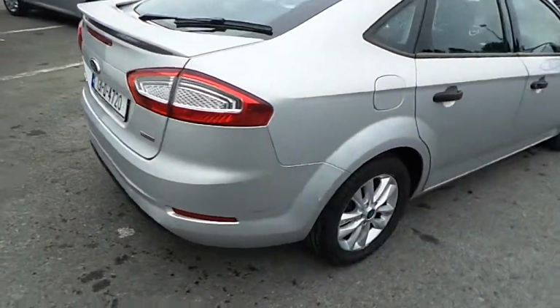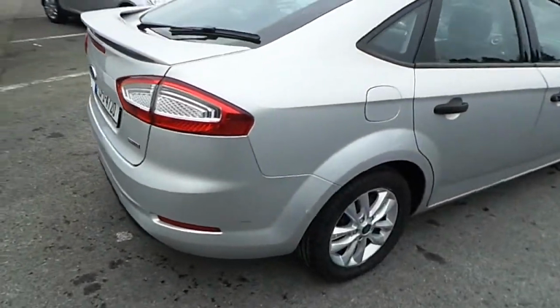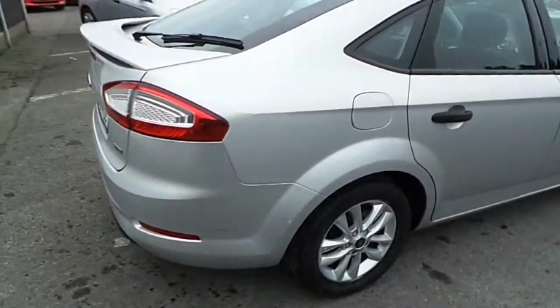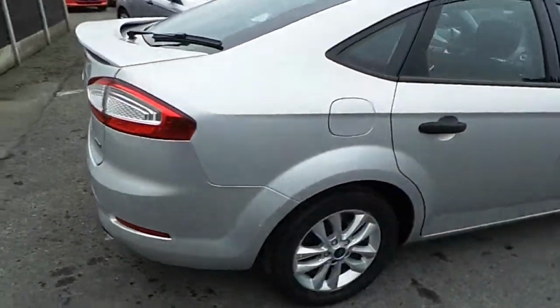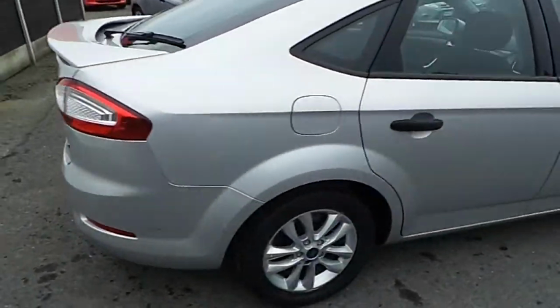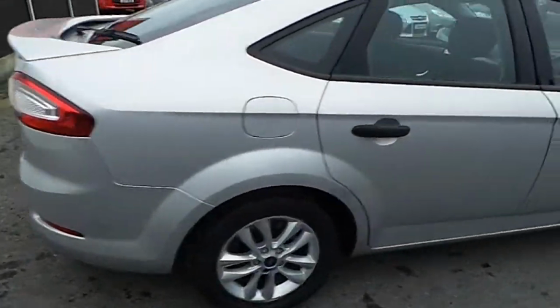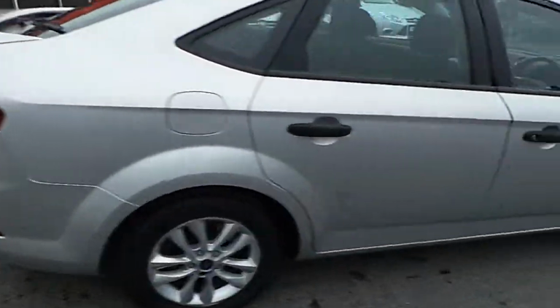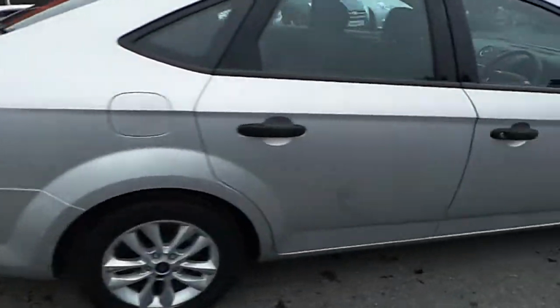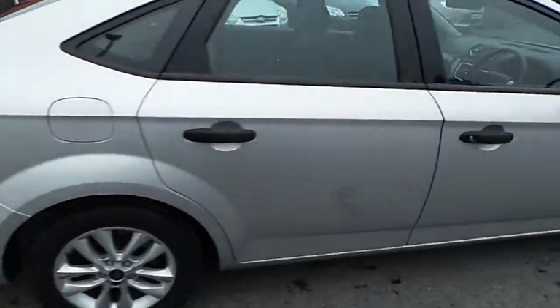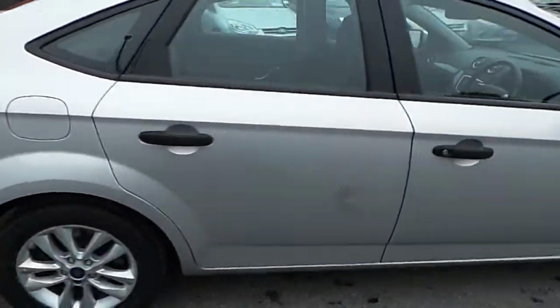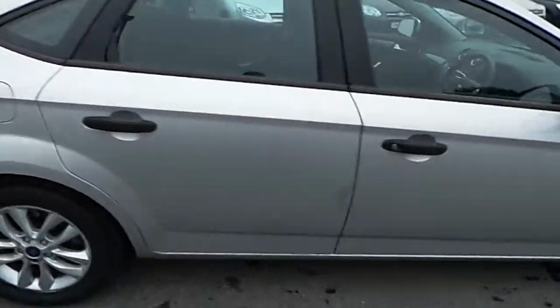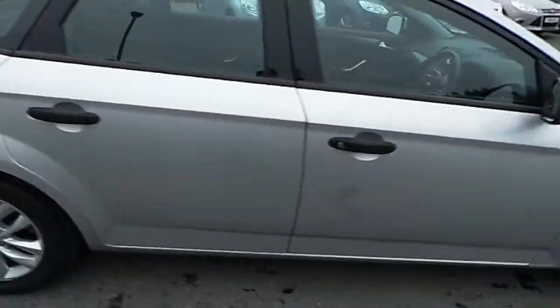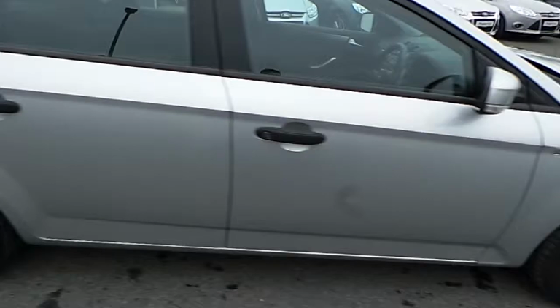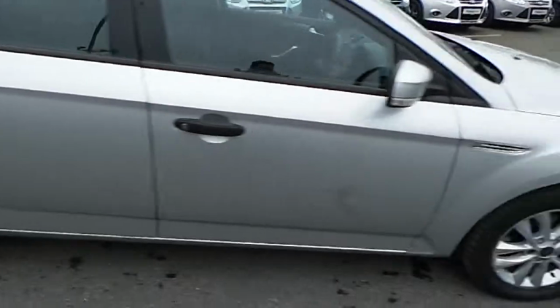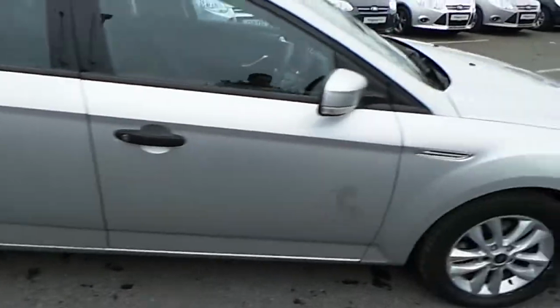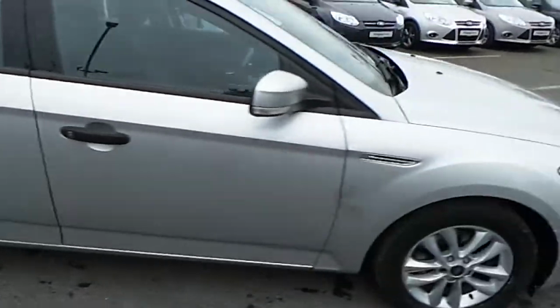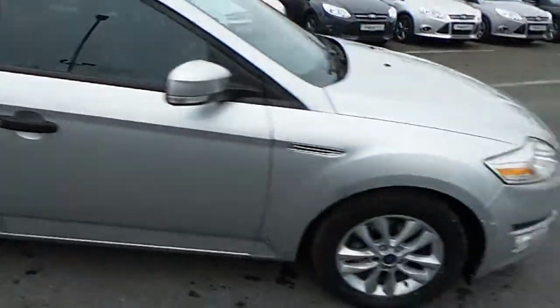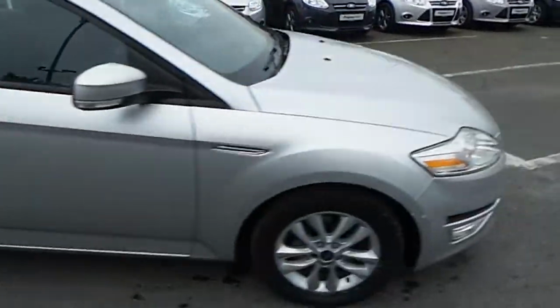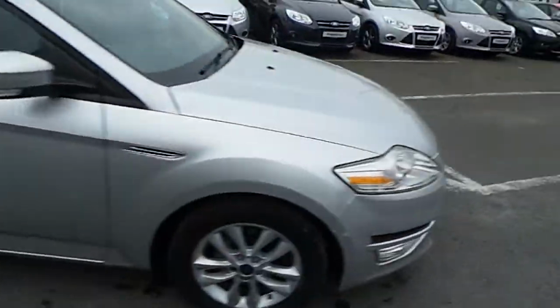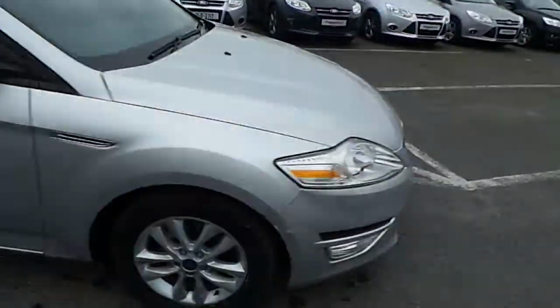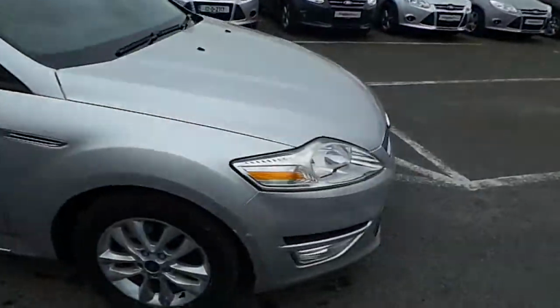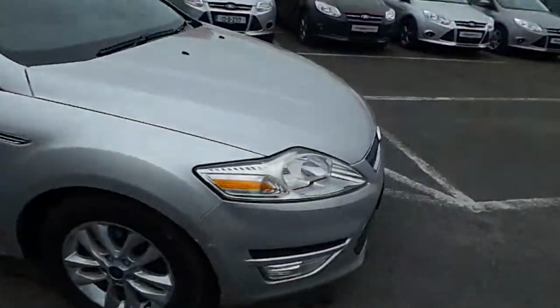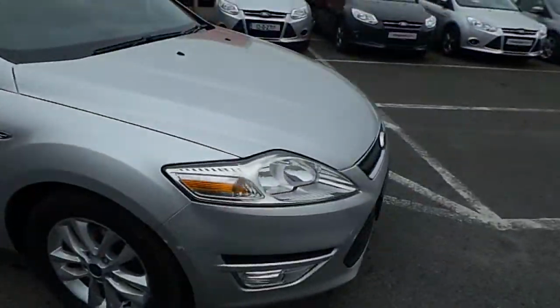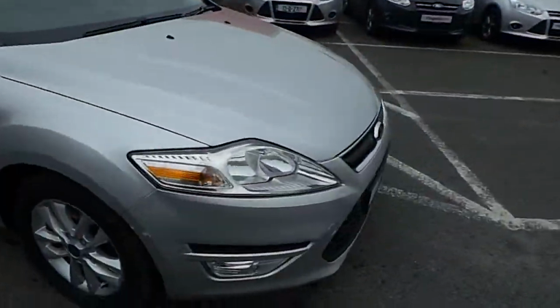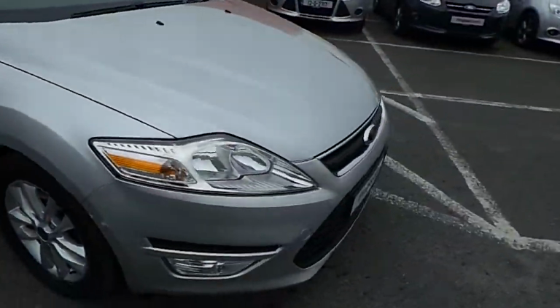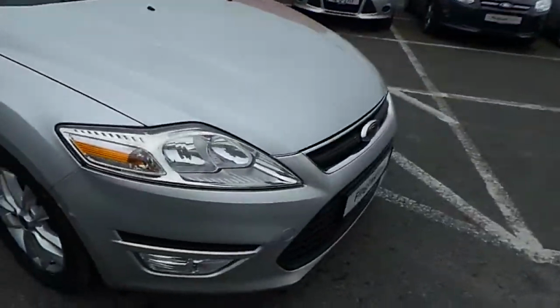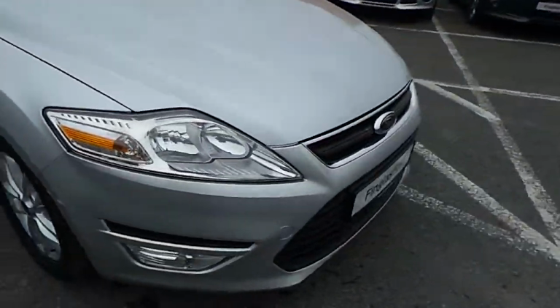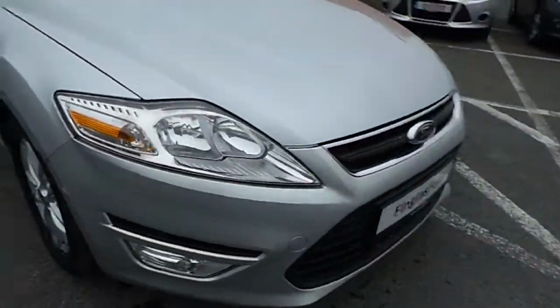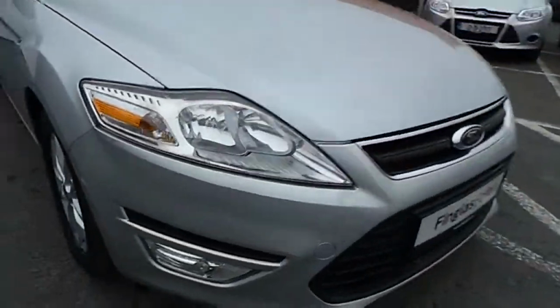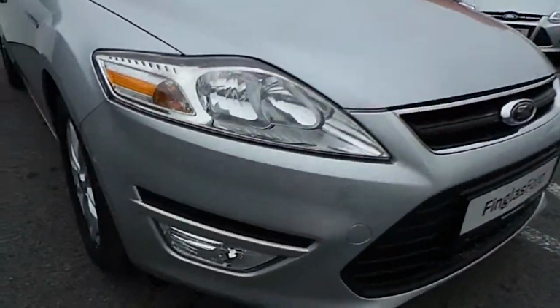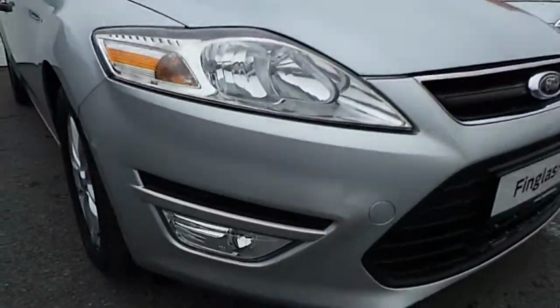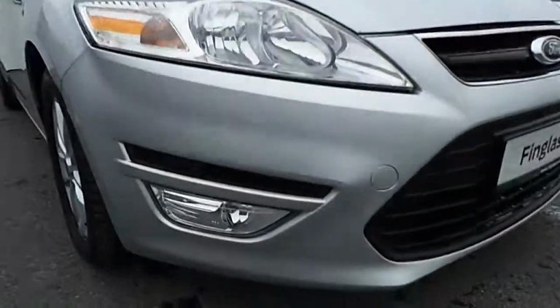Around the front of the car now. Different fog lamps.